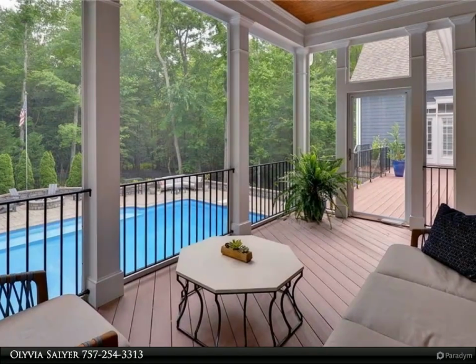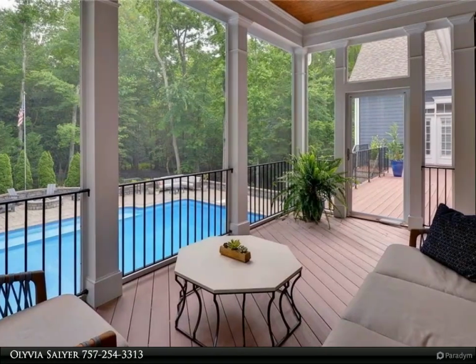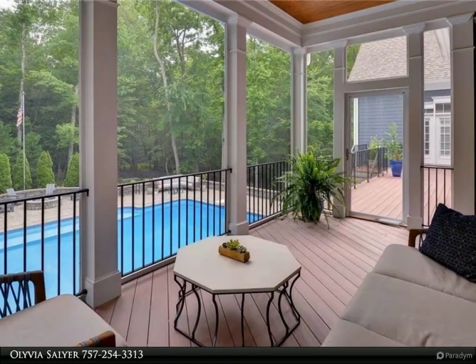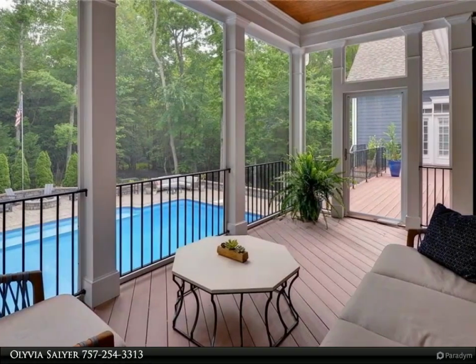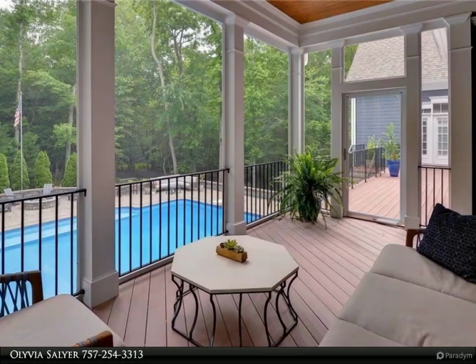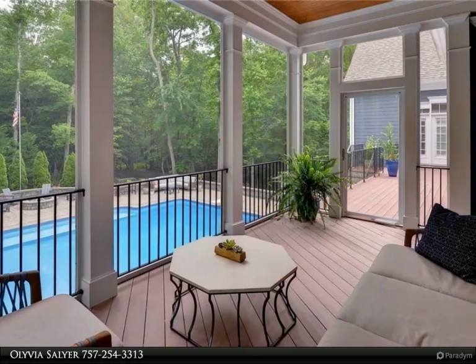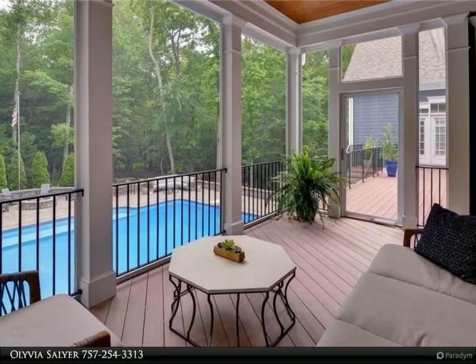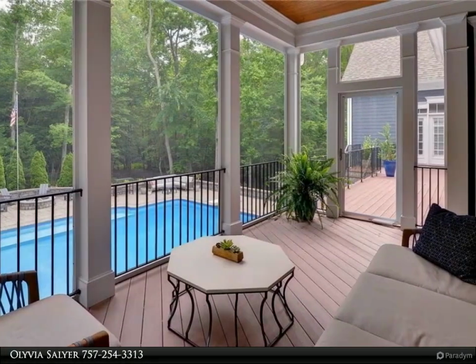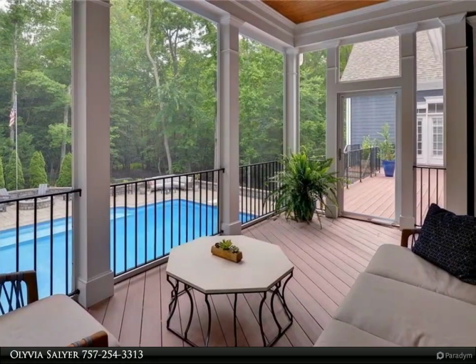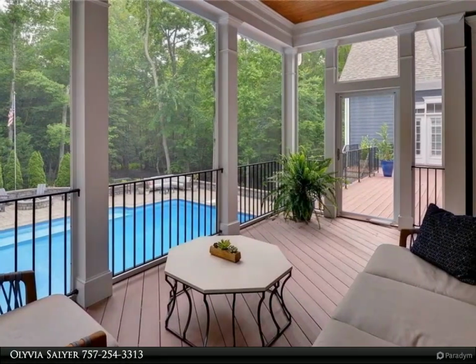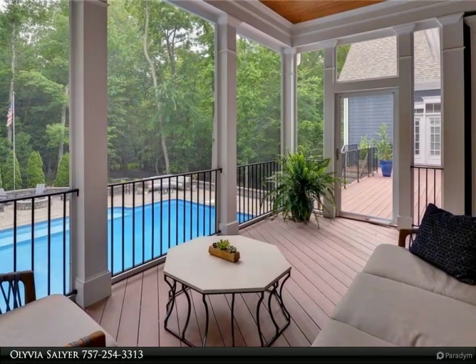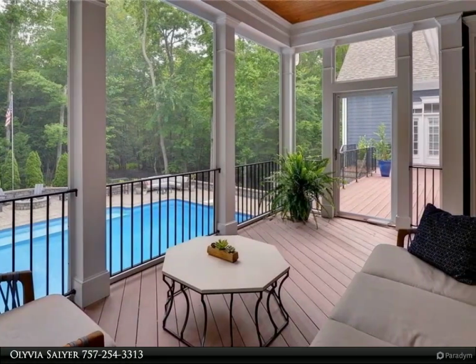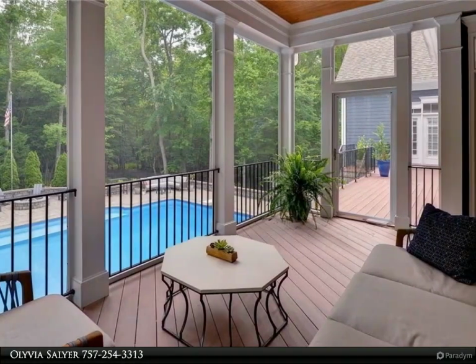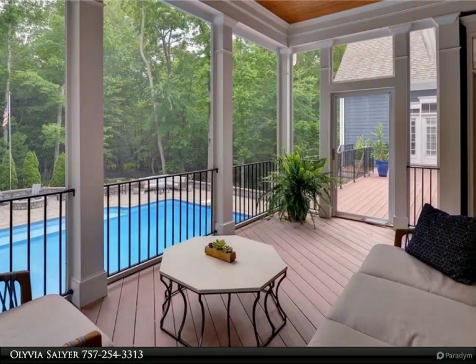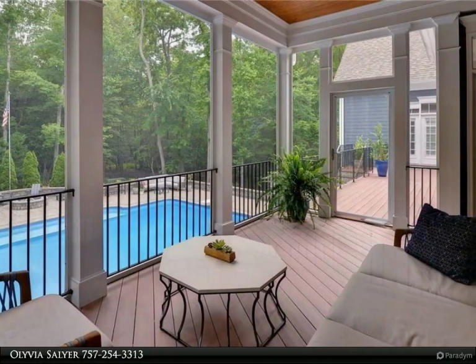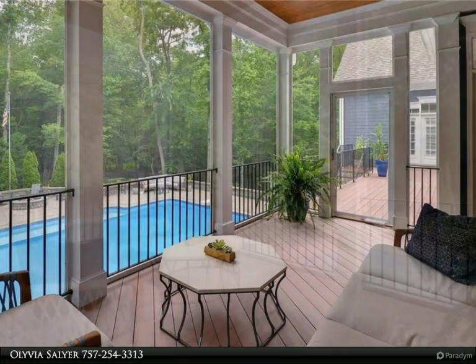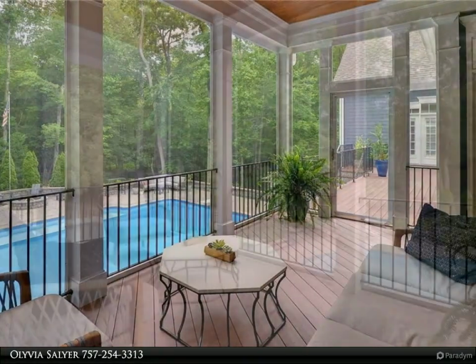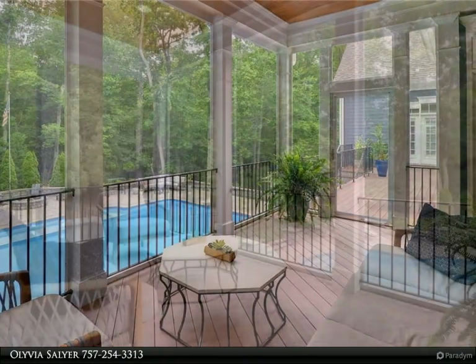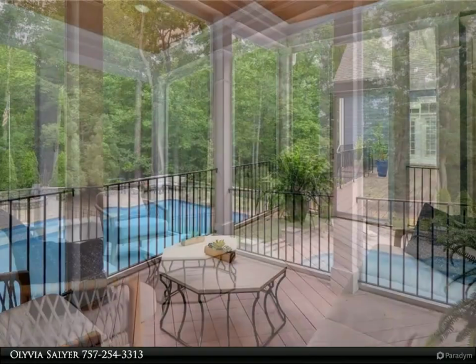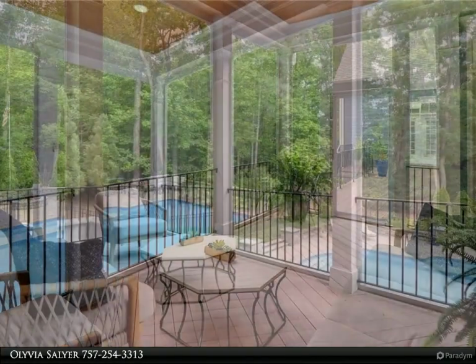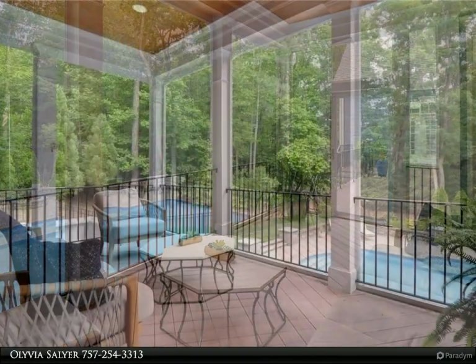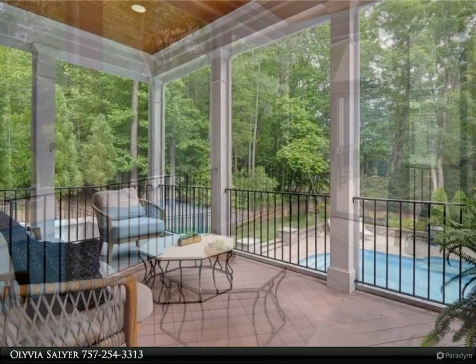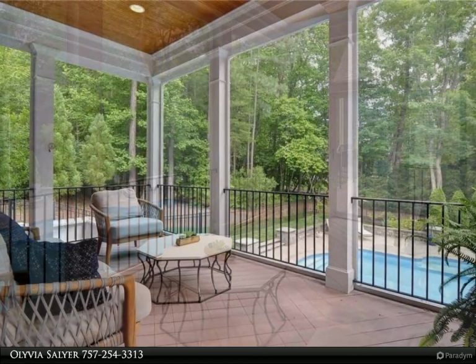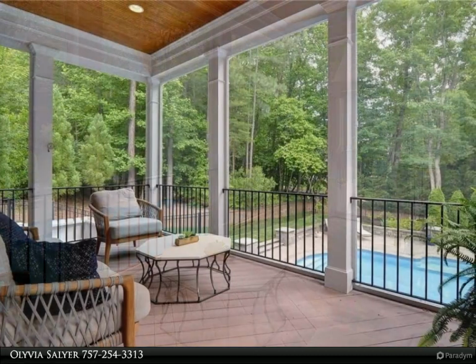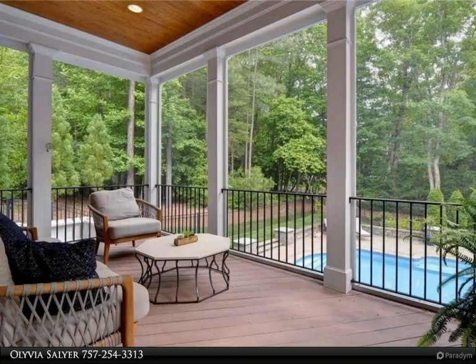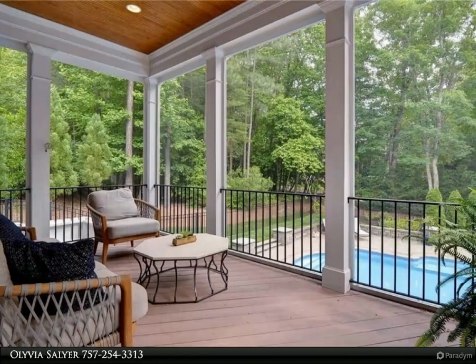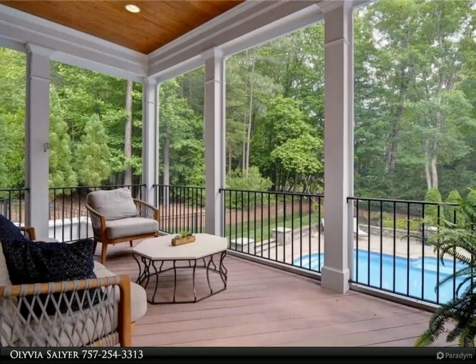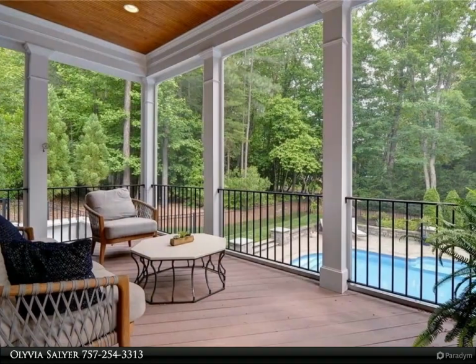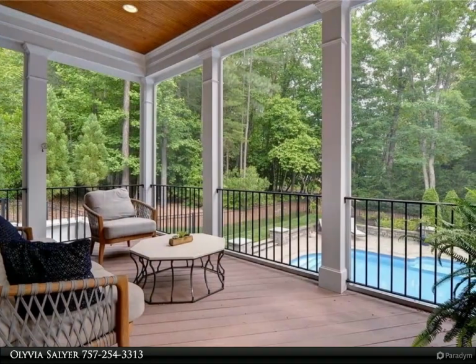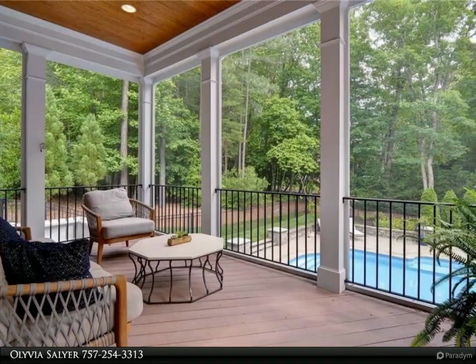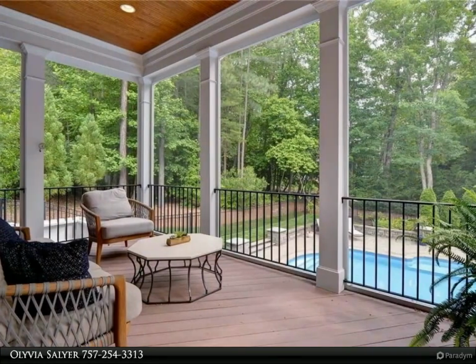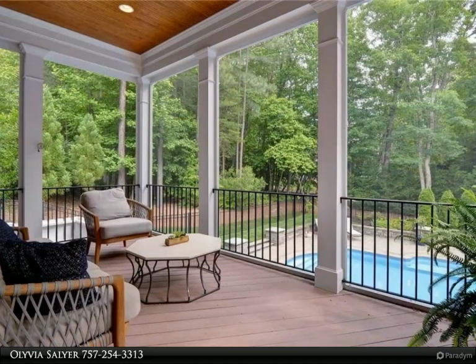A truly gorgeous home. For more information, review the details below.